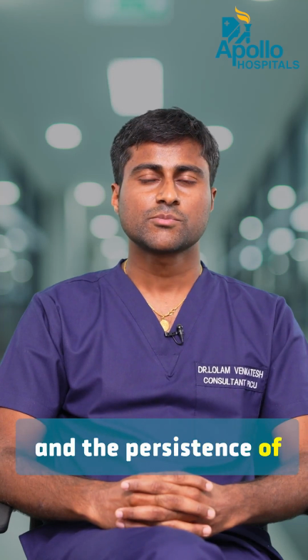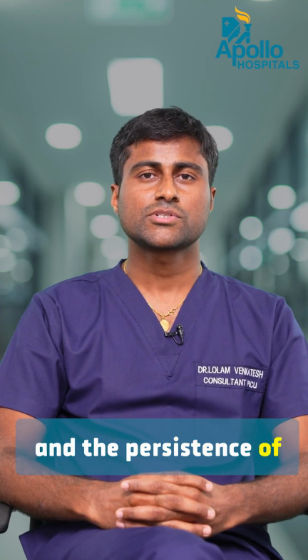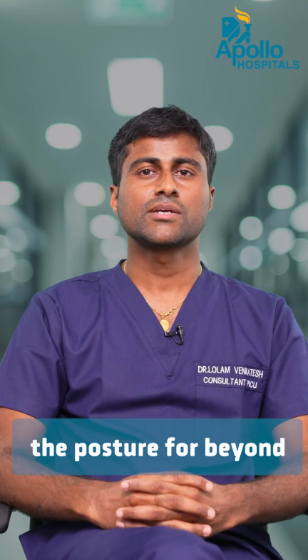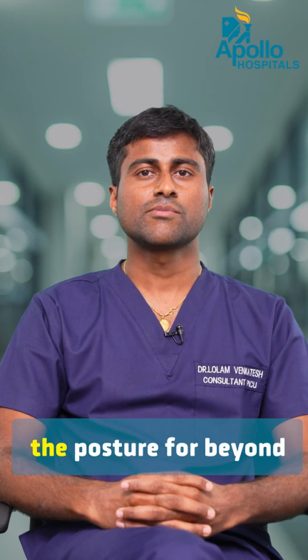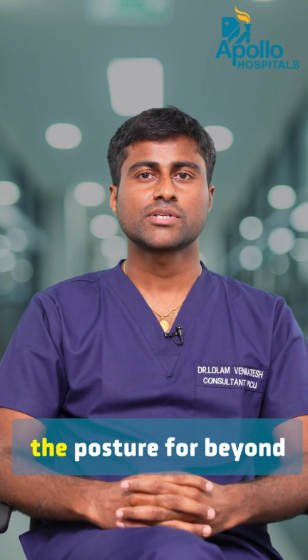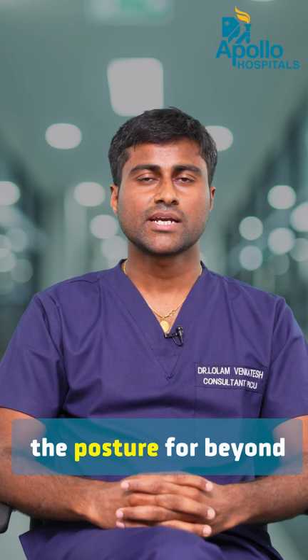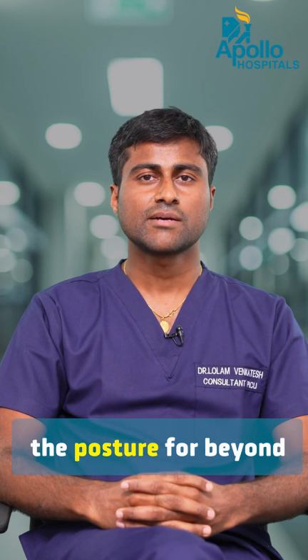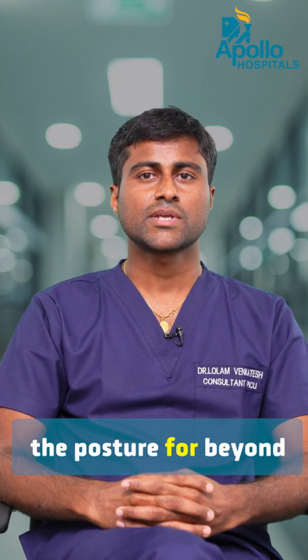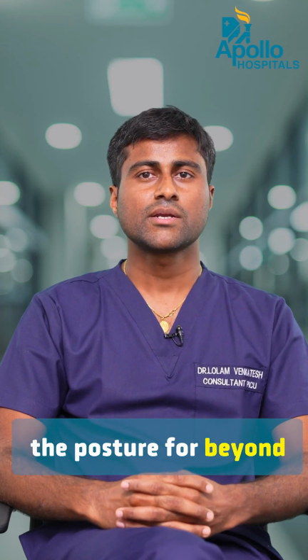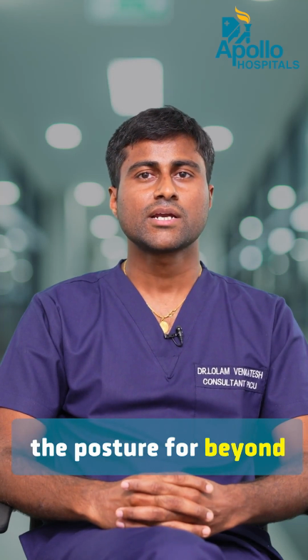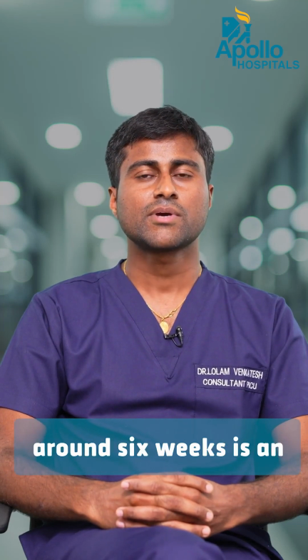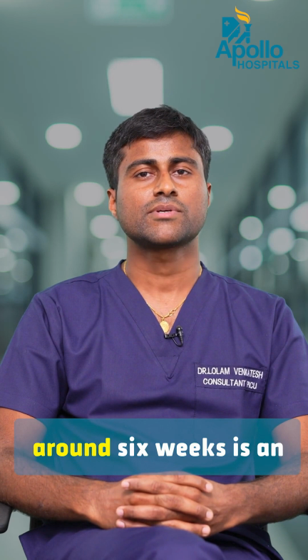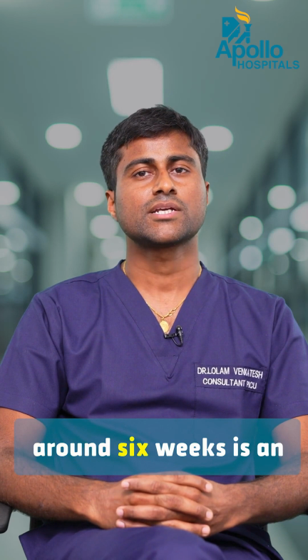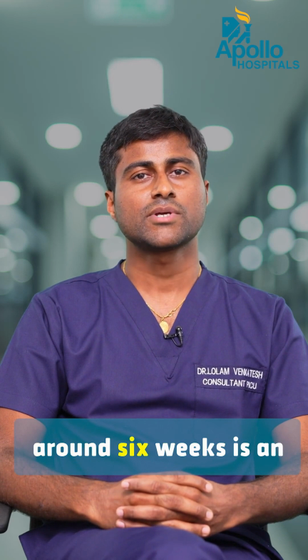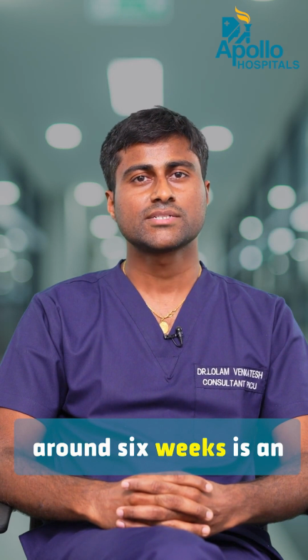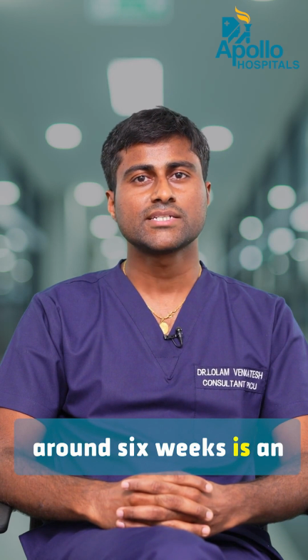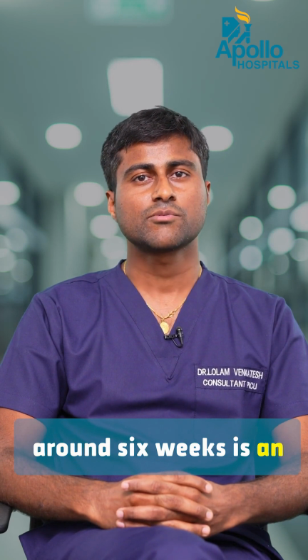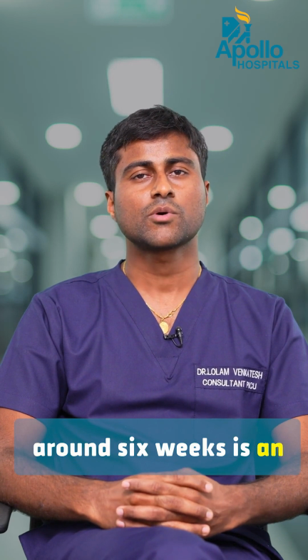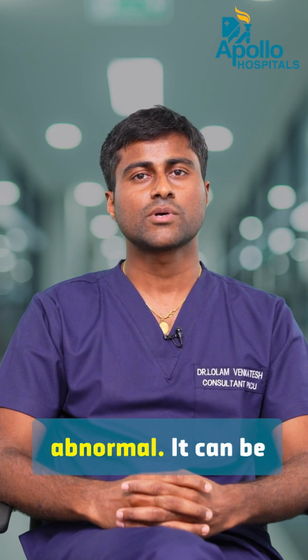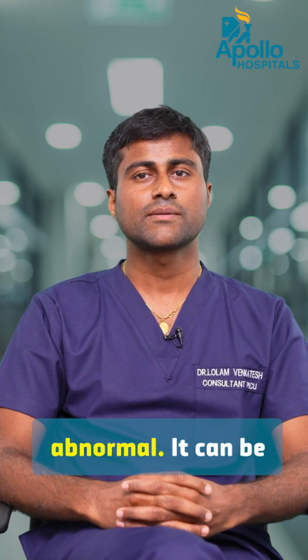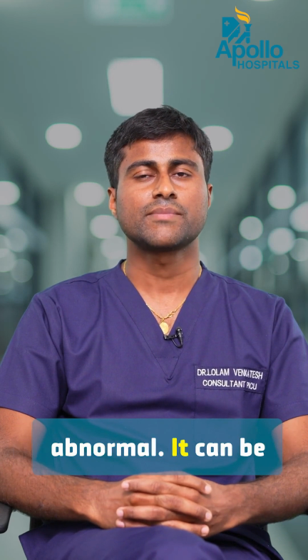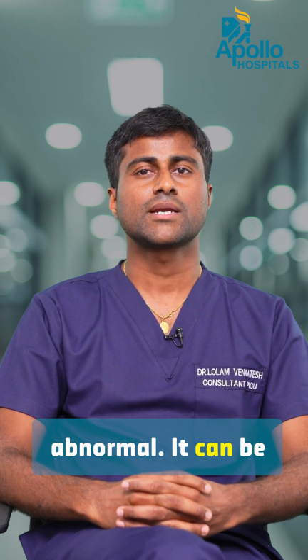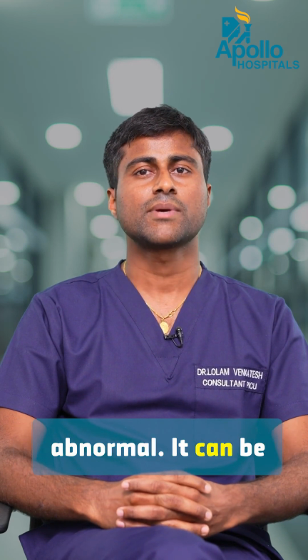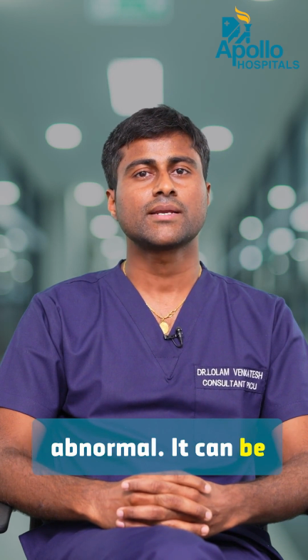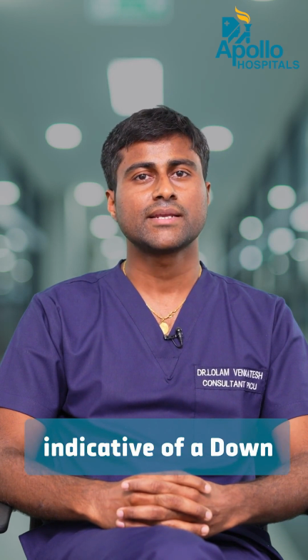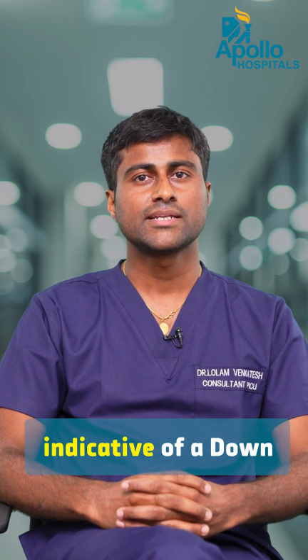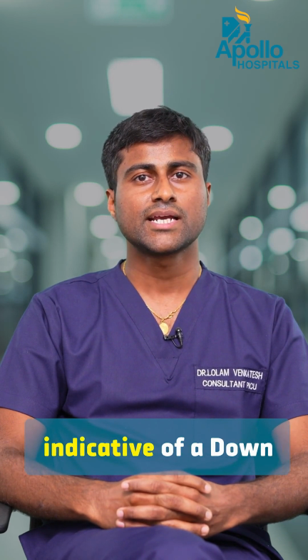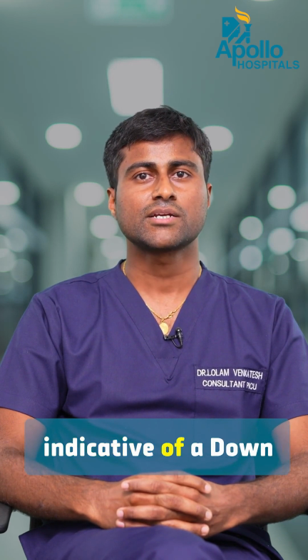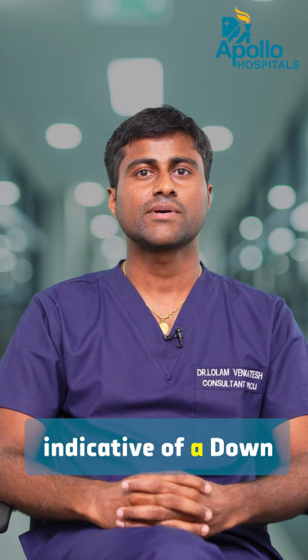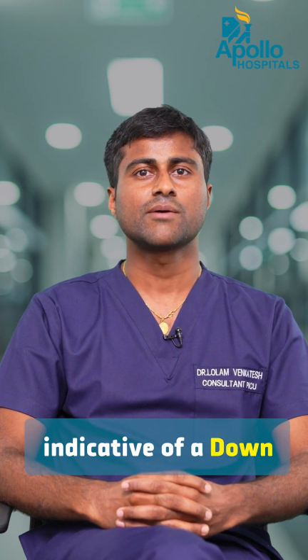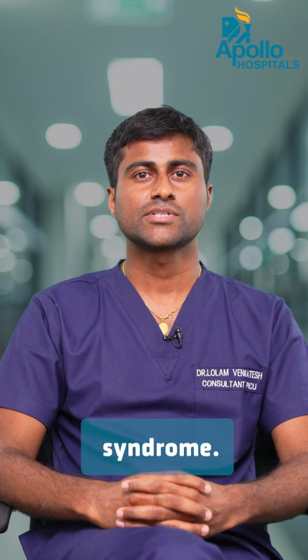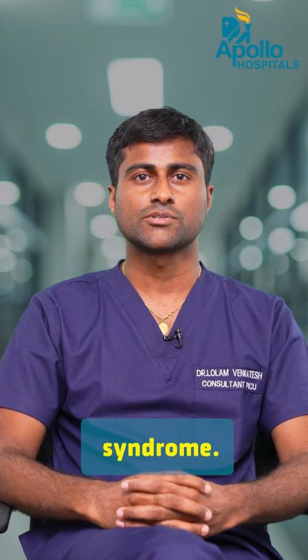The persistence of the posterior fontanella beyond around six weeks is abnormal and can be an indicator of Down syndrome.